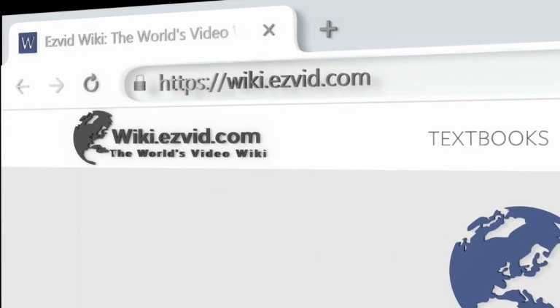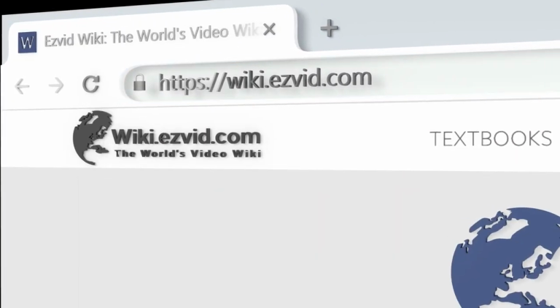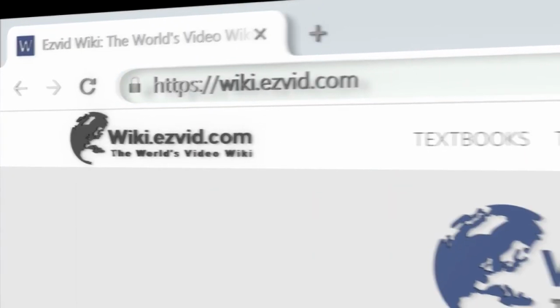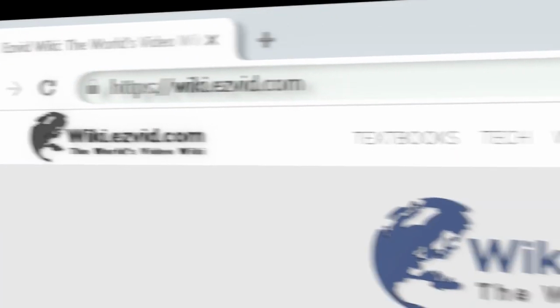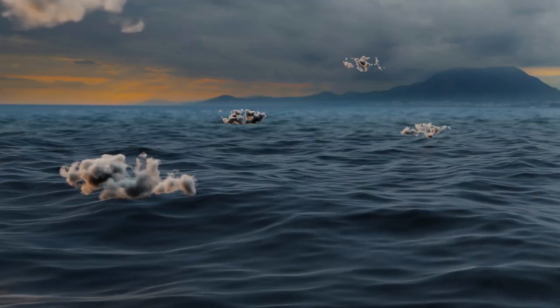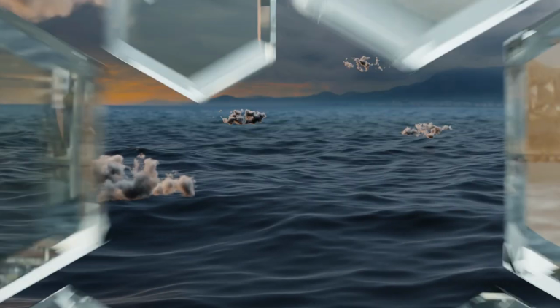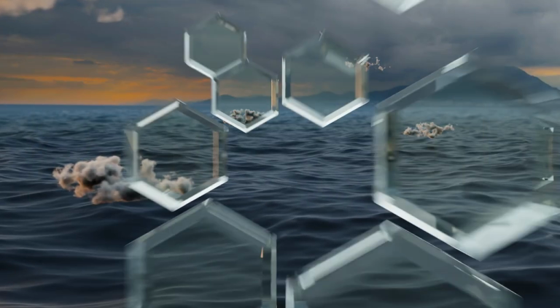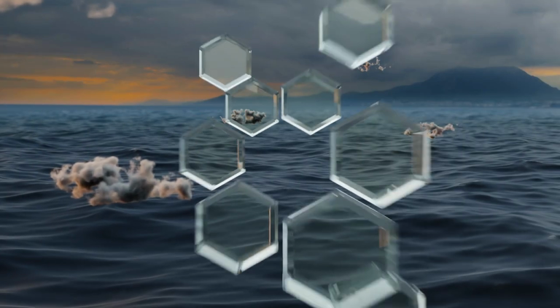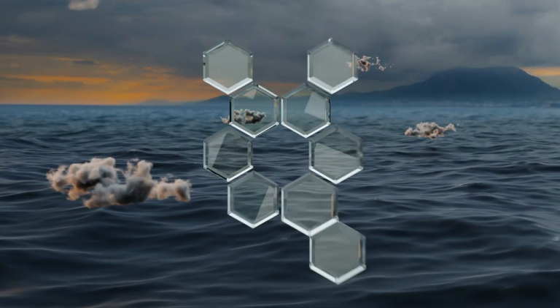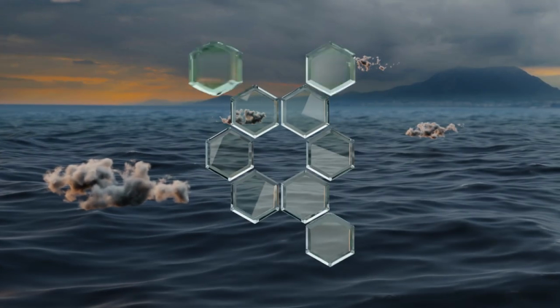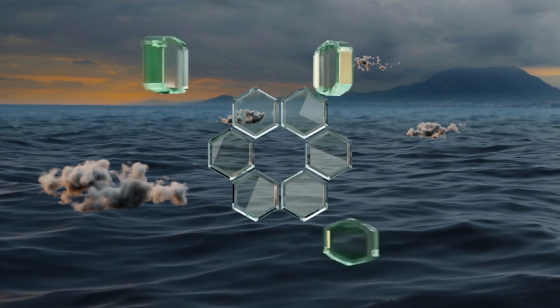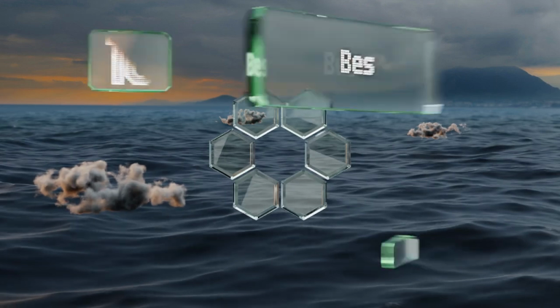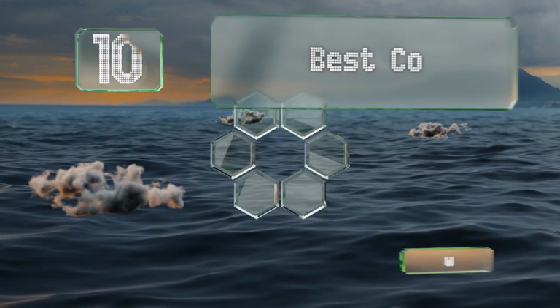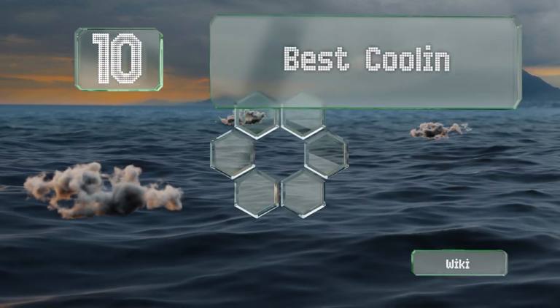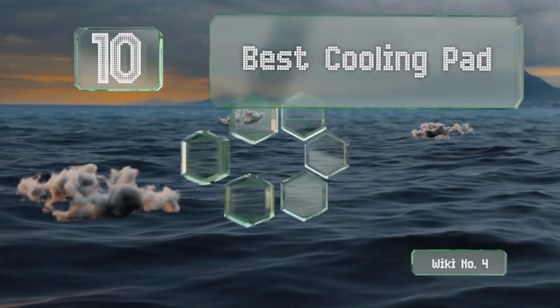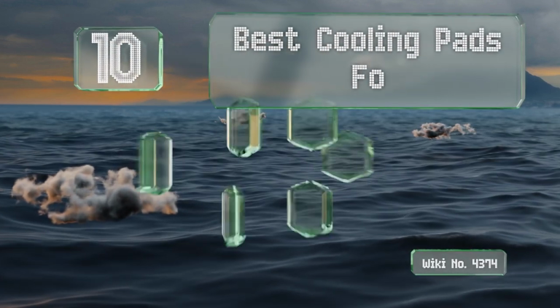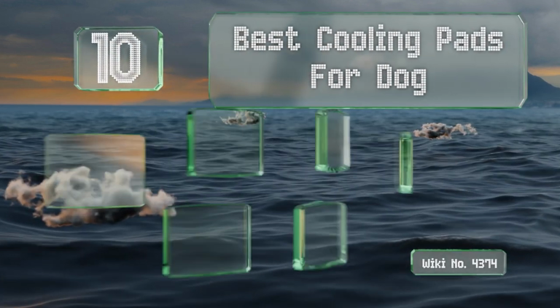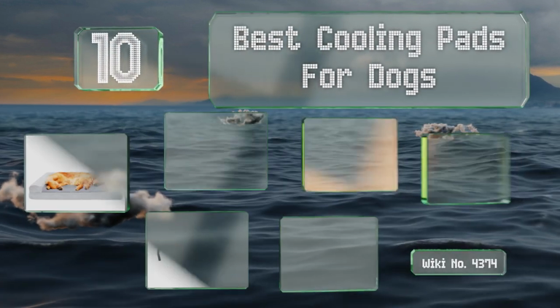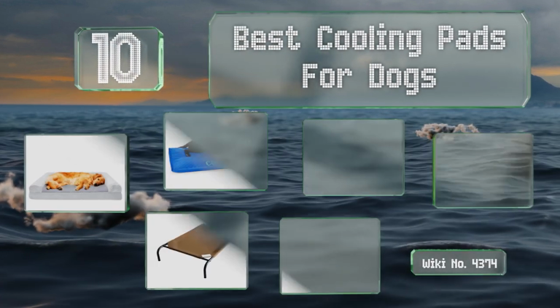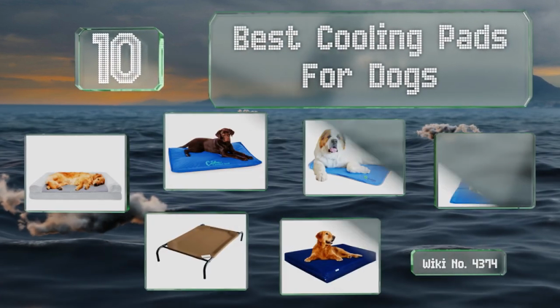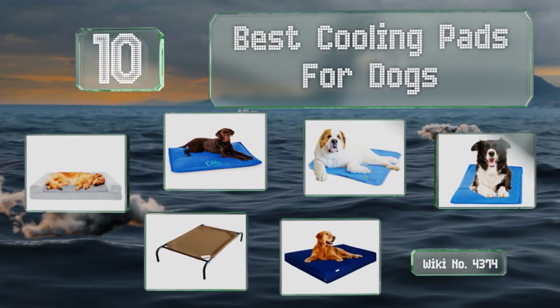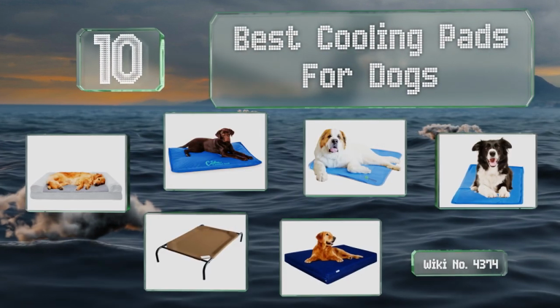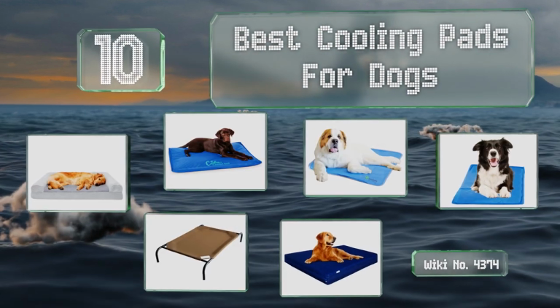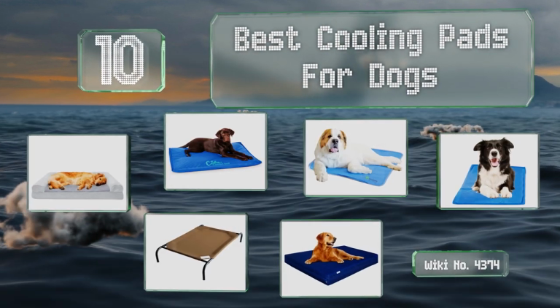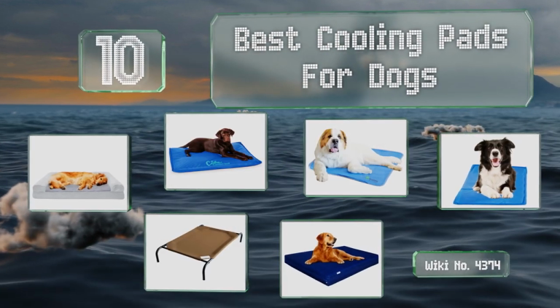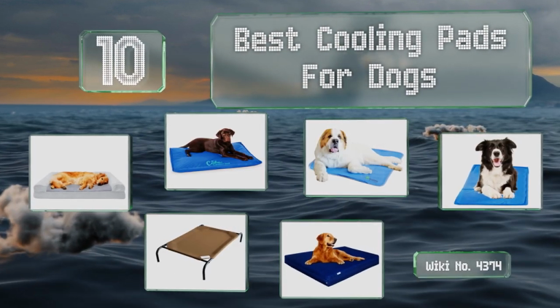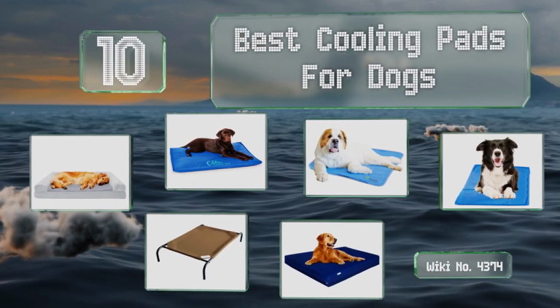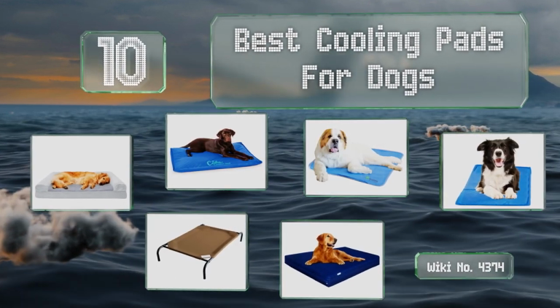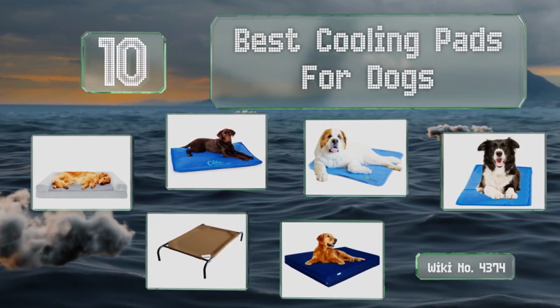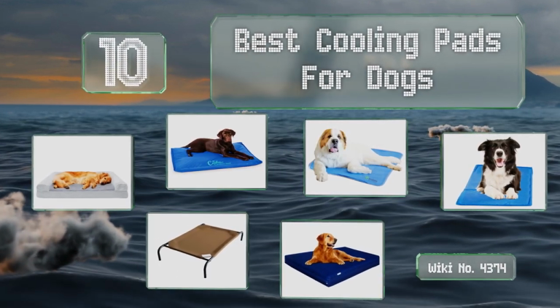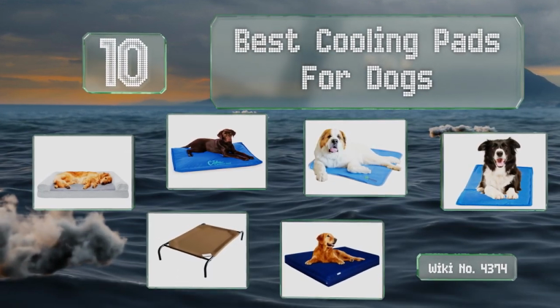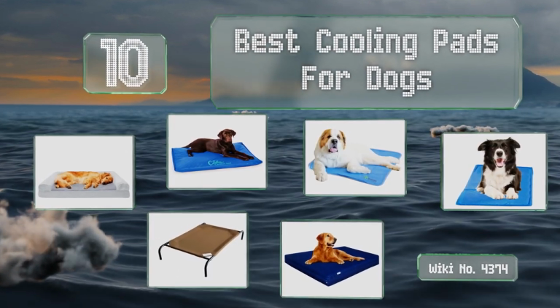EasyVid presents the 10 best cooling pads for dogs. Let's get started with the list.